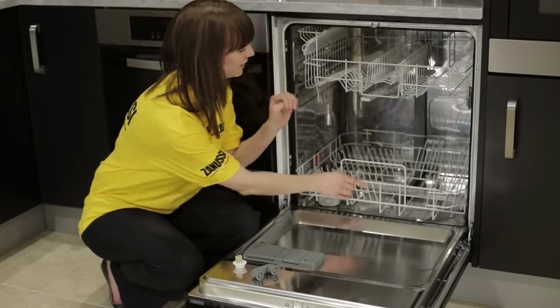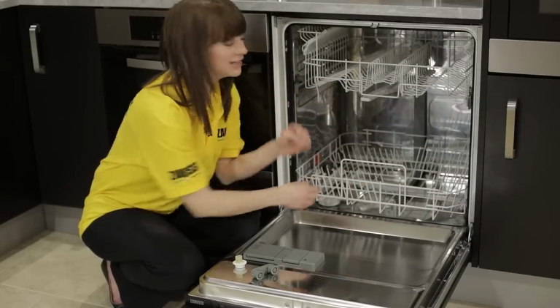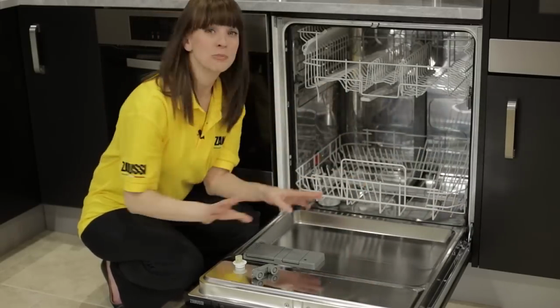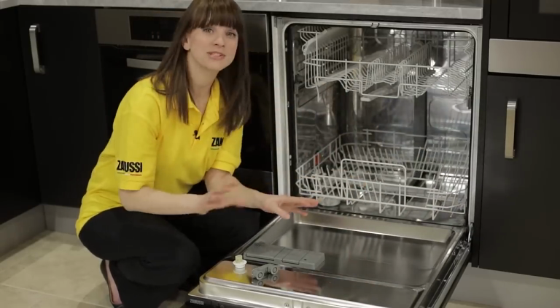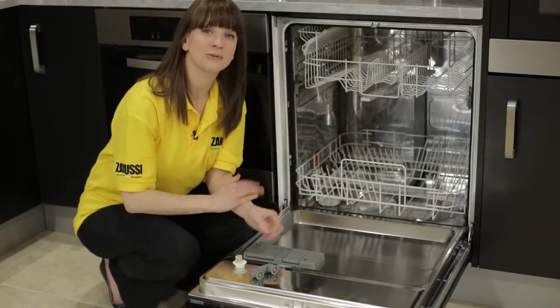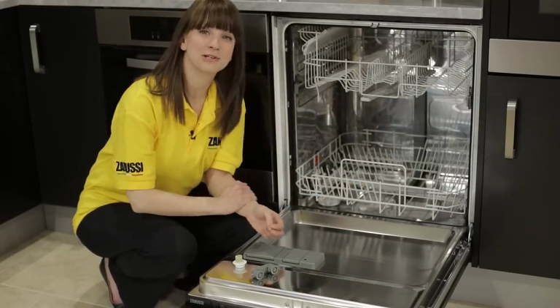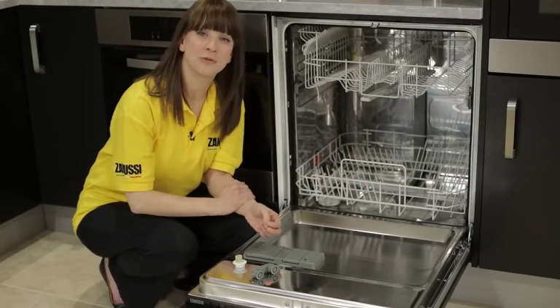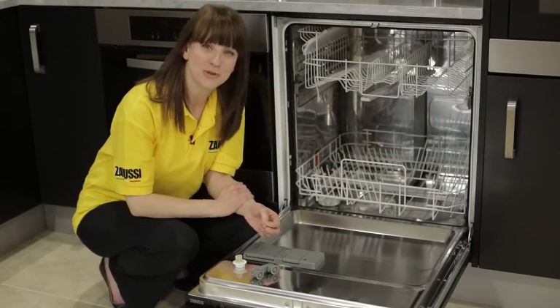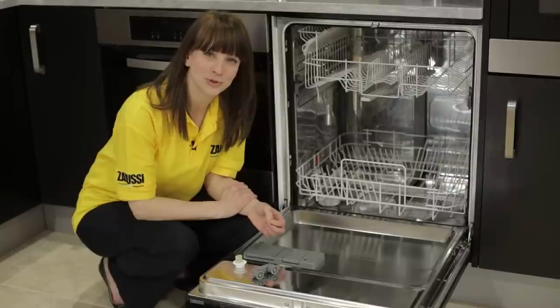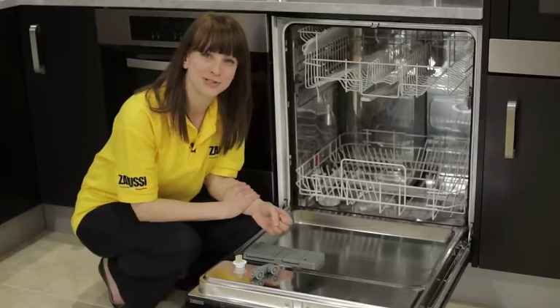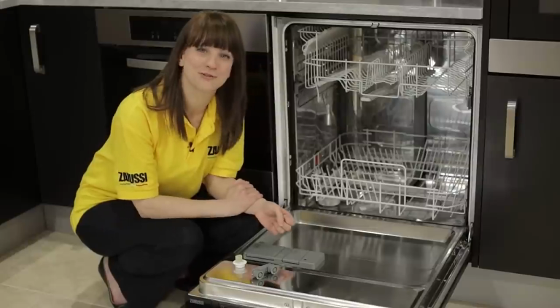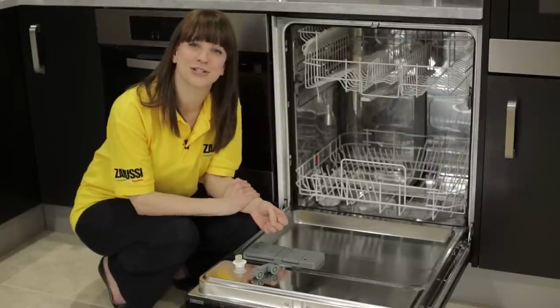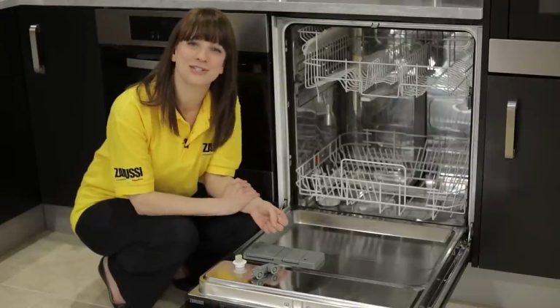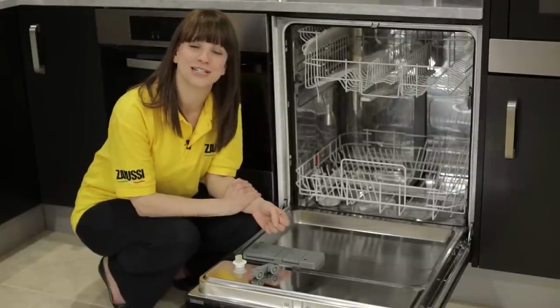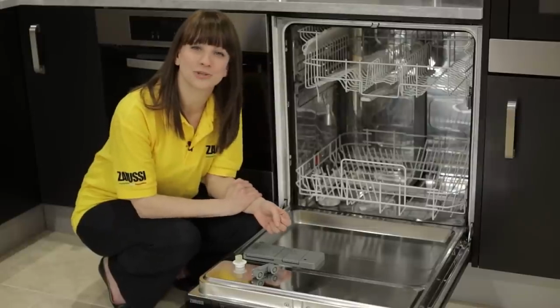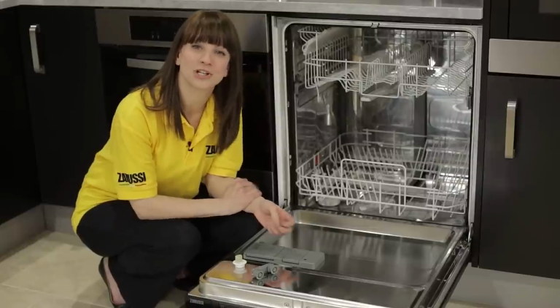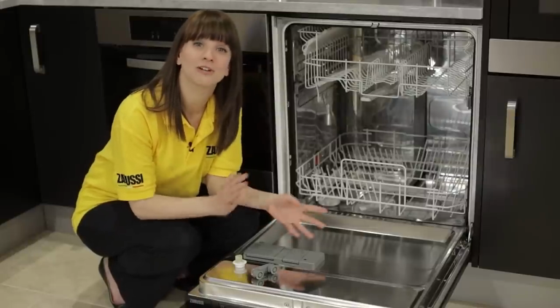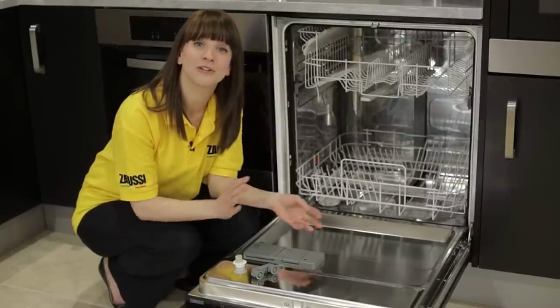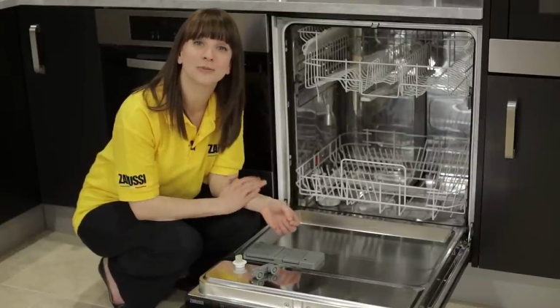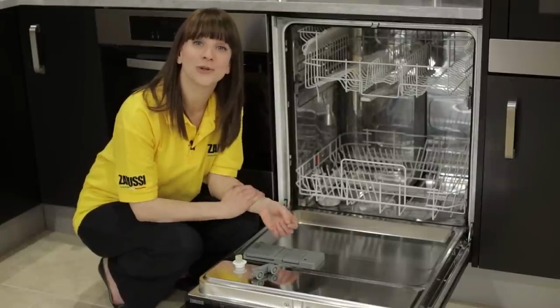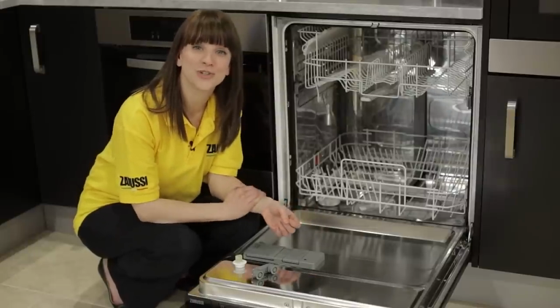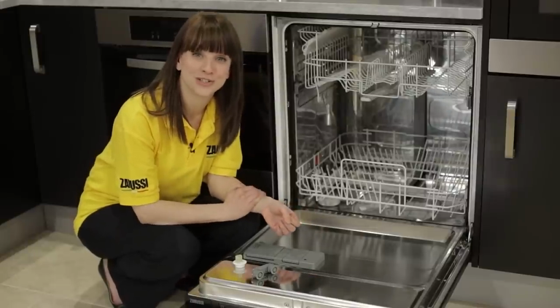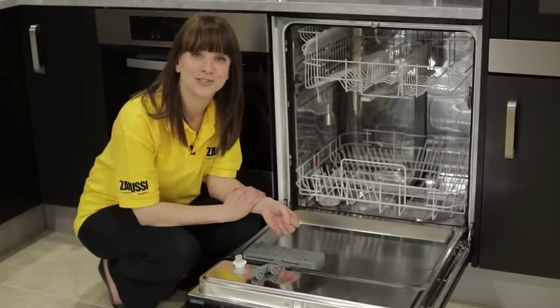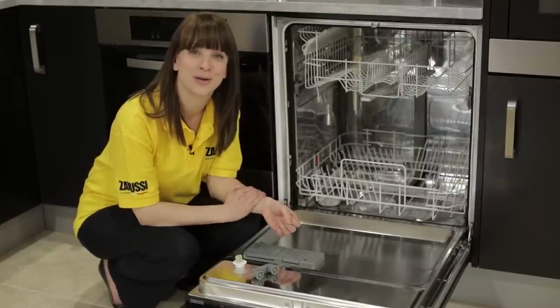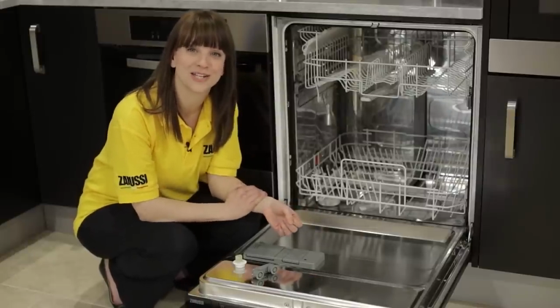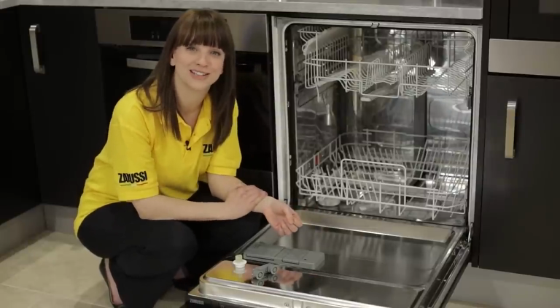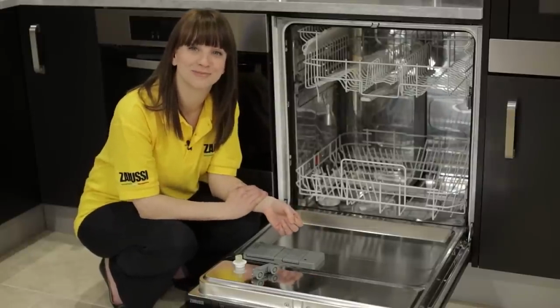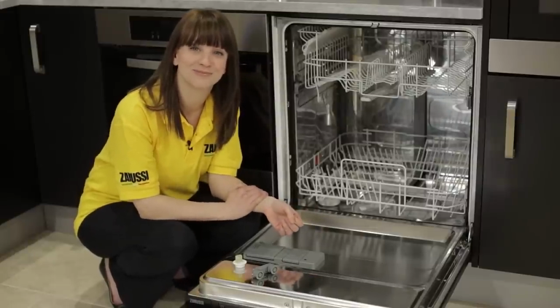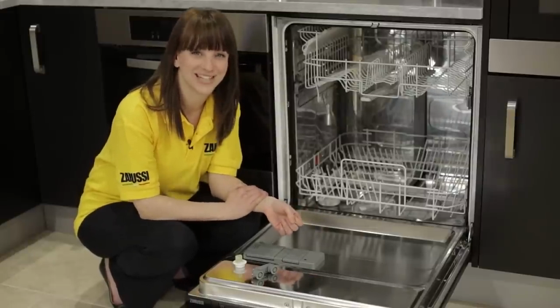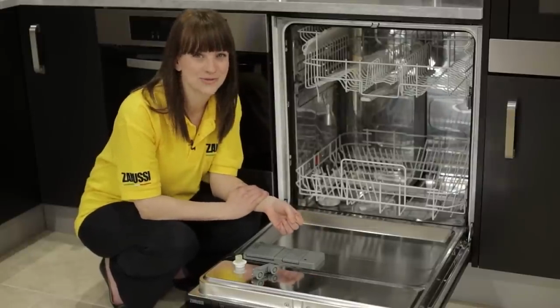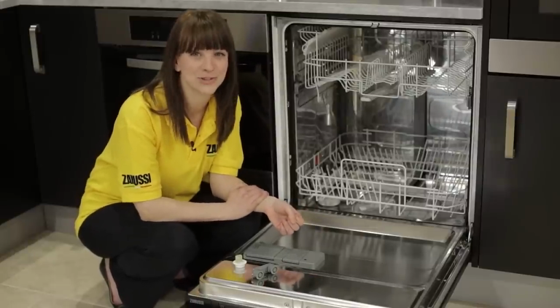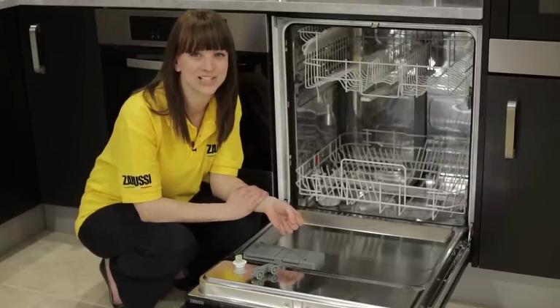Basket wheels for most models of Zanussi dishwasher are available on the Zanussi website. Thanks for watching.